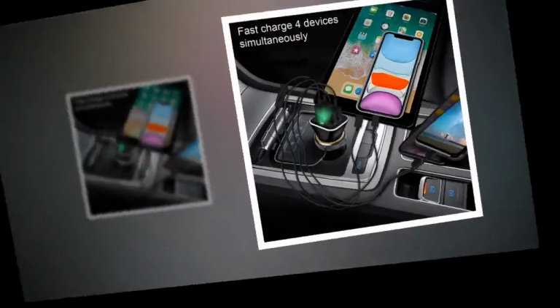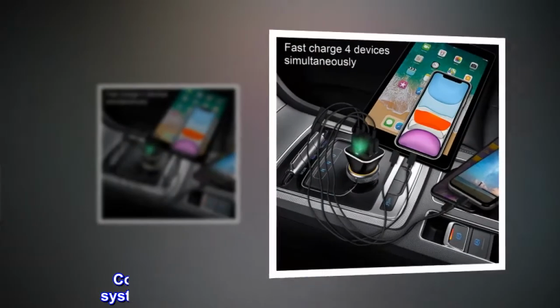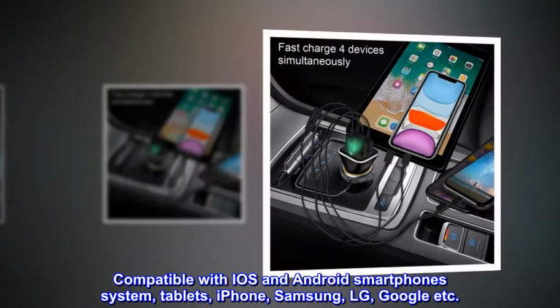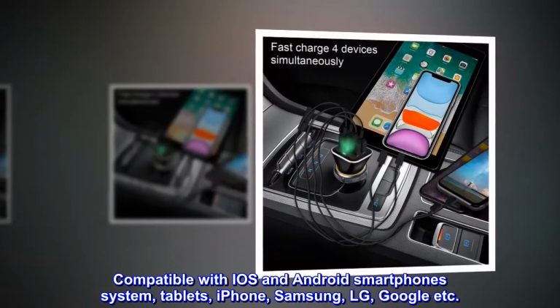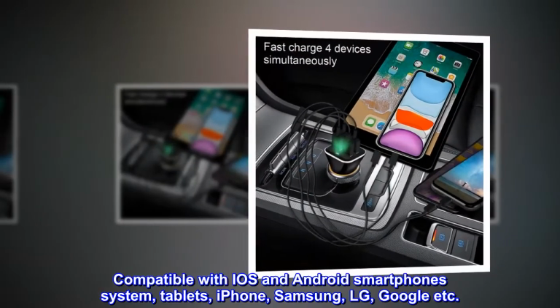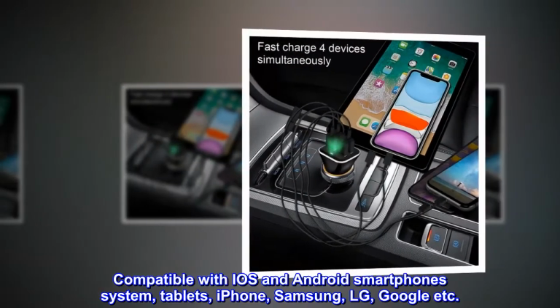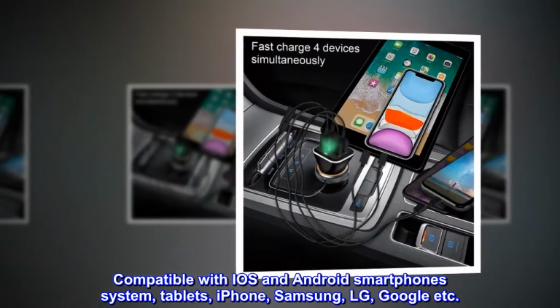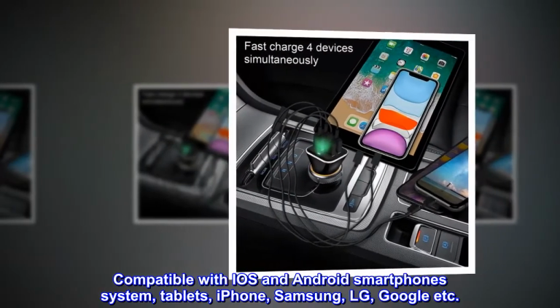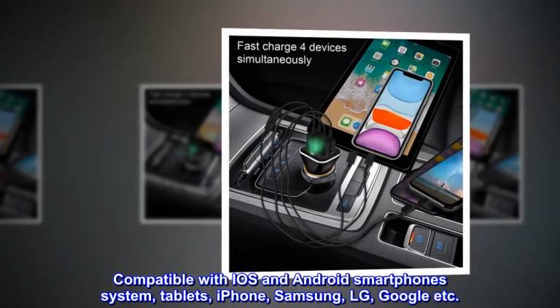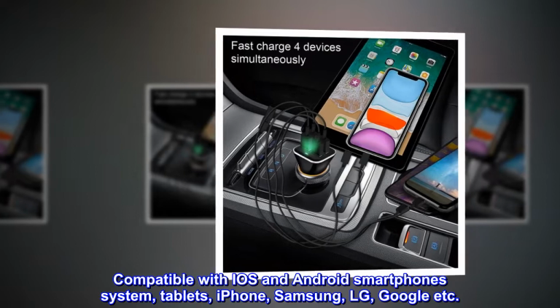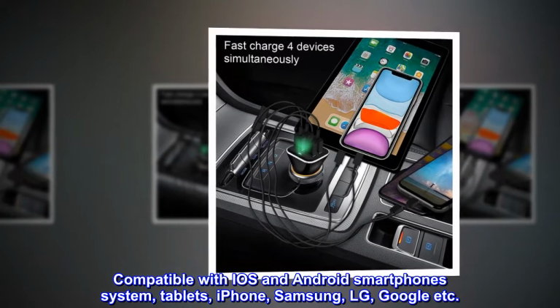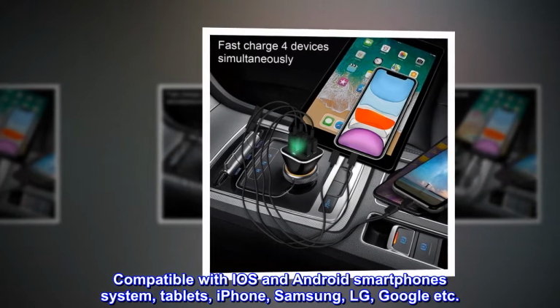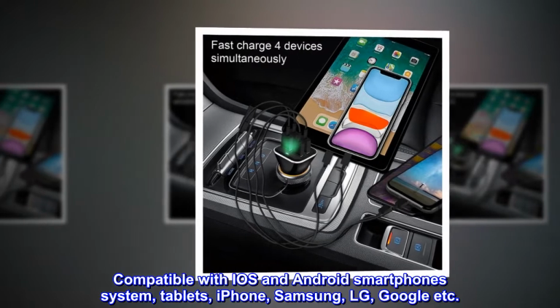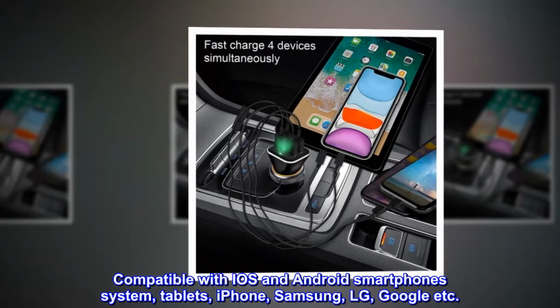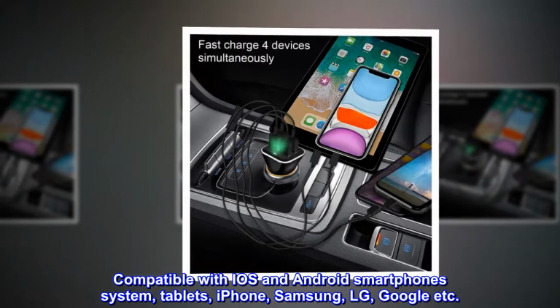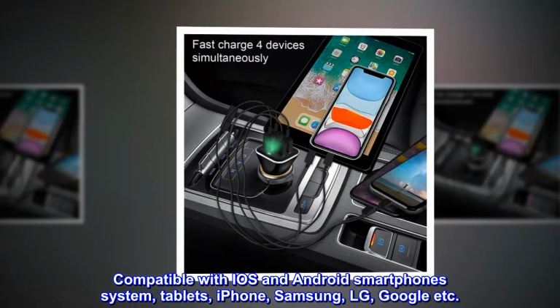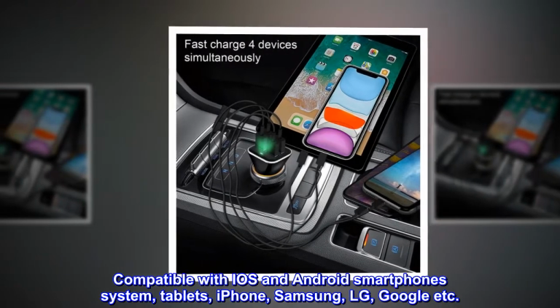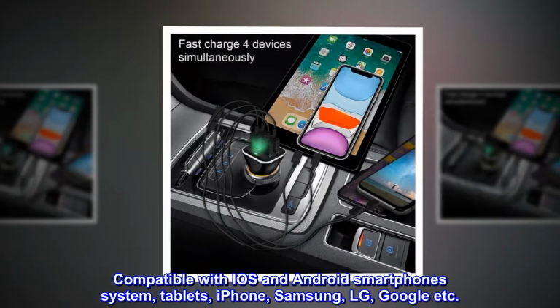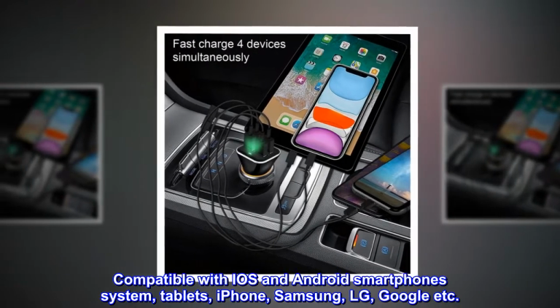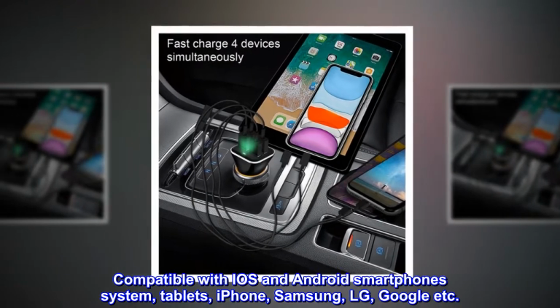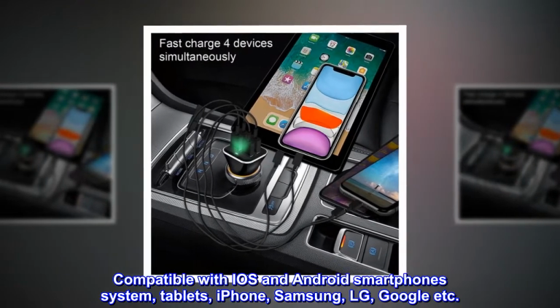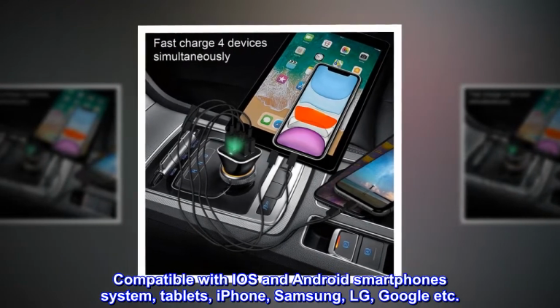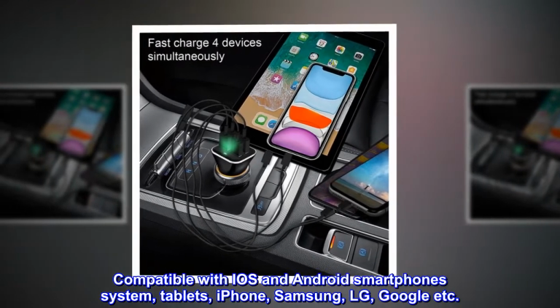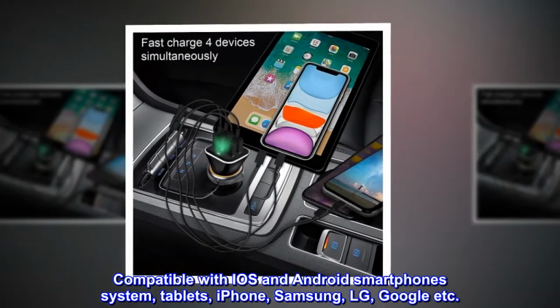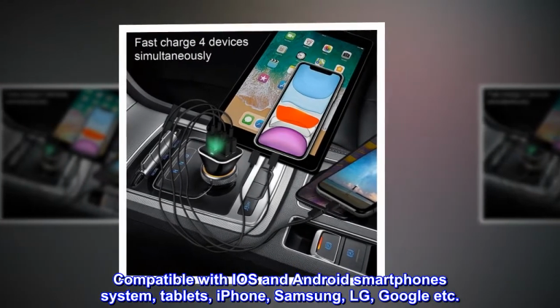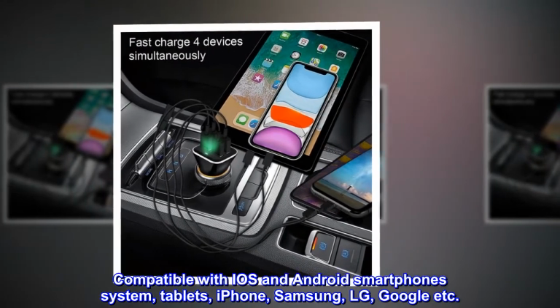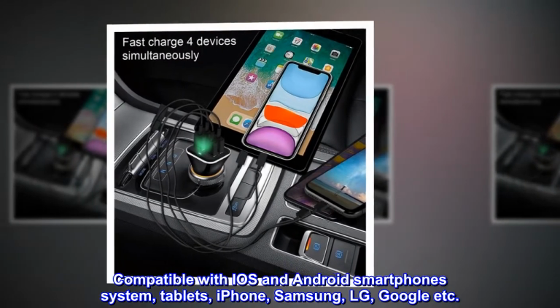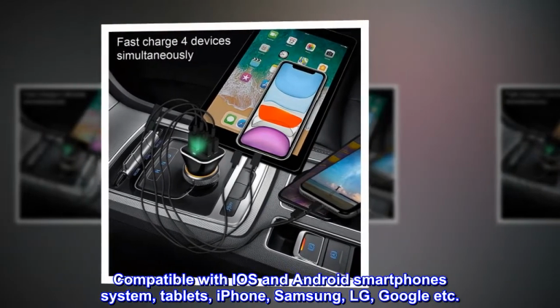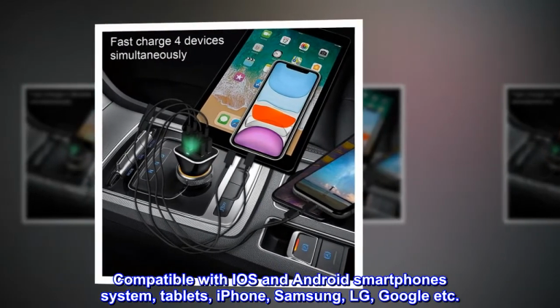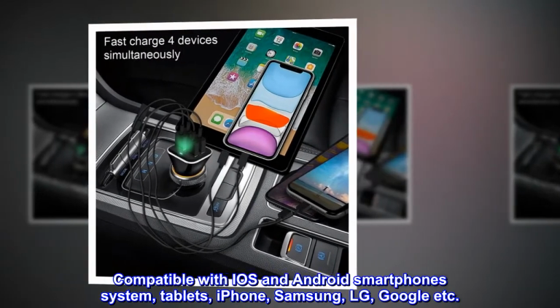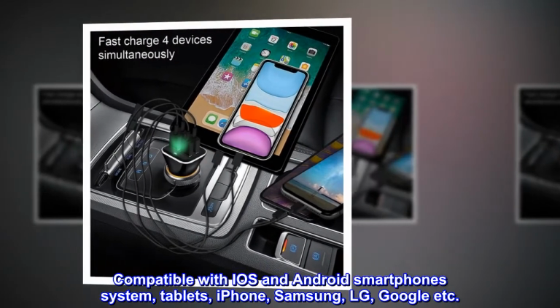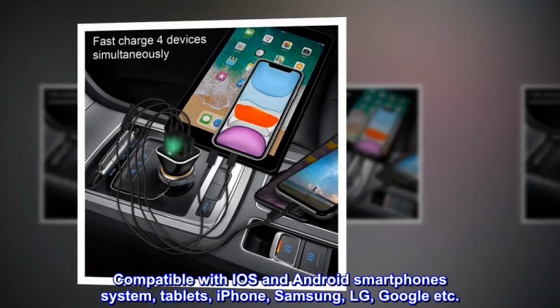Compatible with iOS and Android smartphone systems, tablets, iPhone, Samsung, LG, Google, and more.